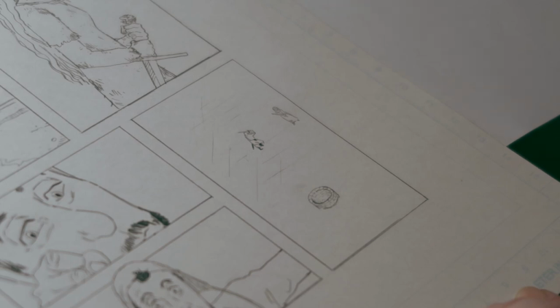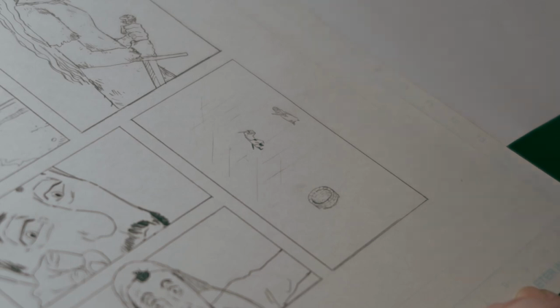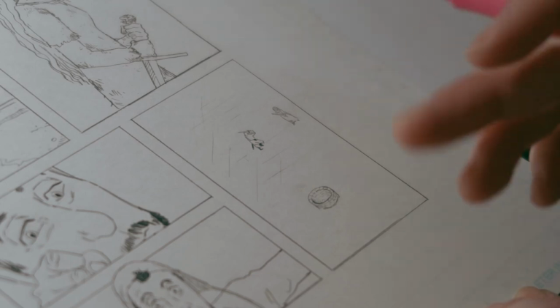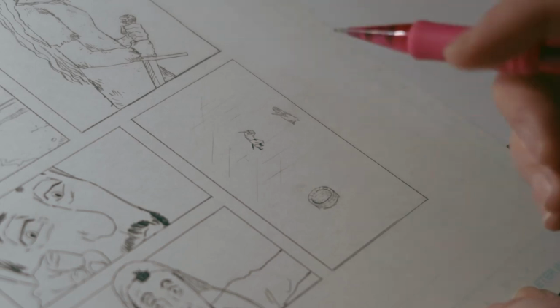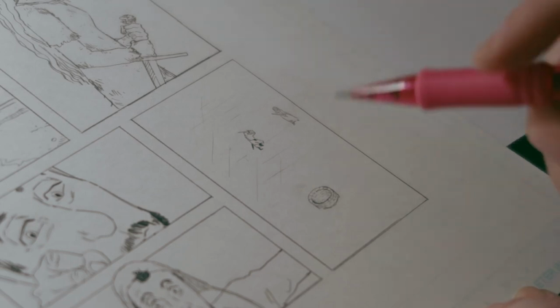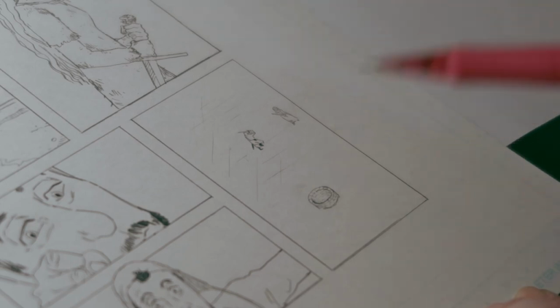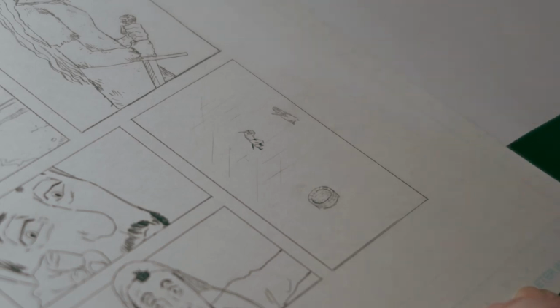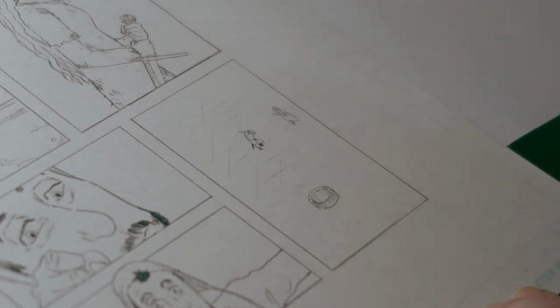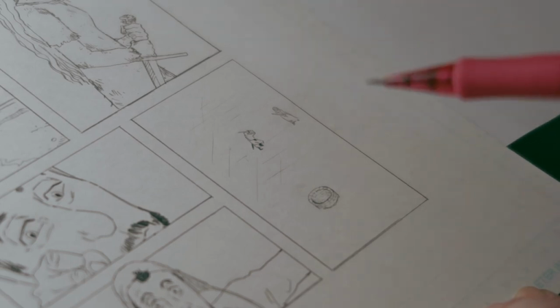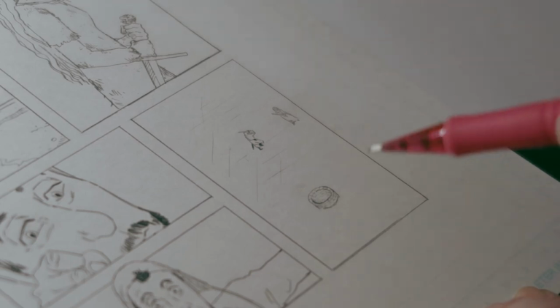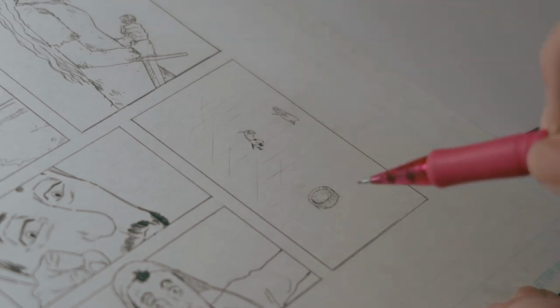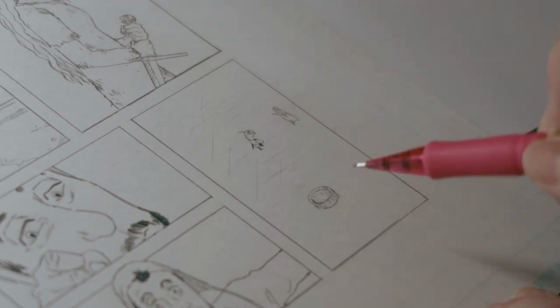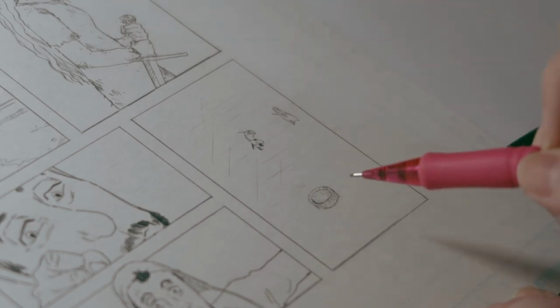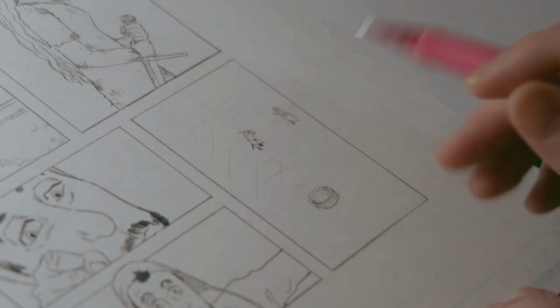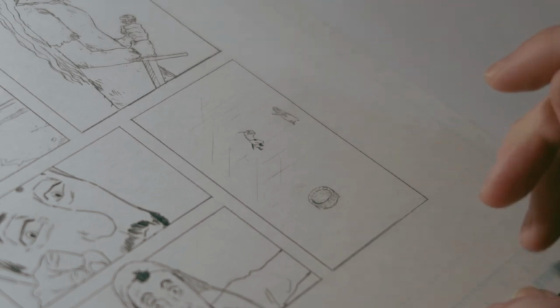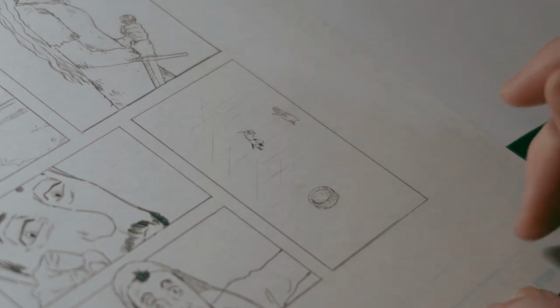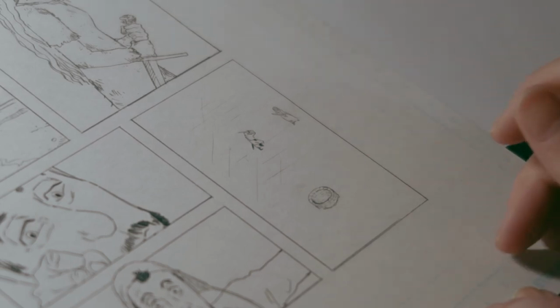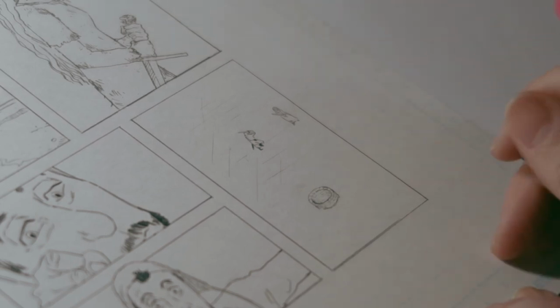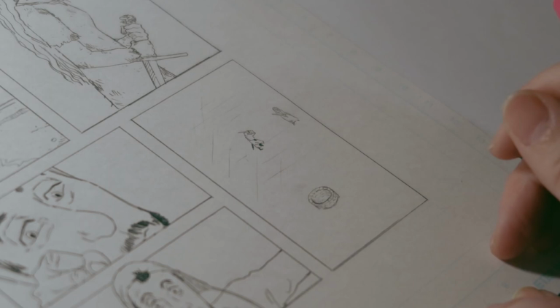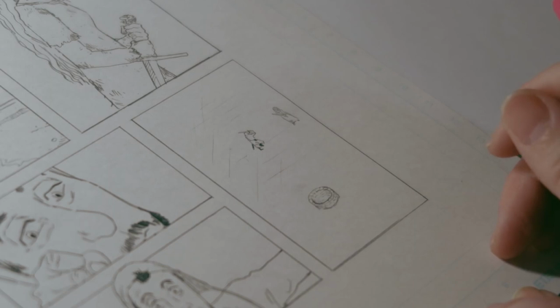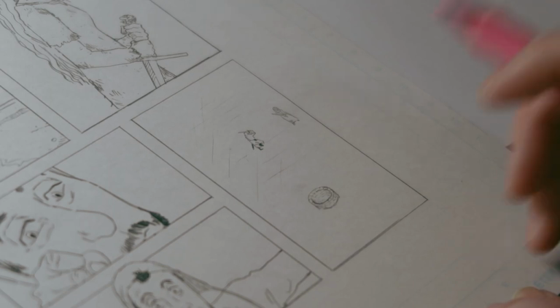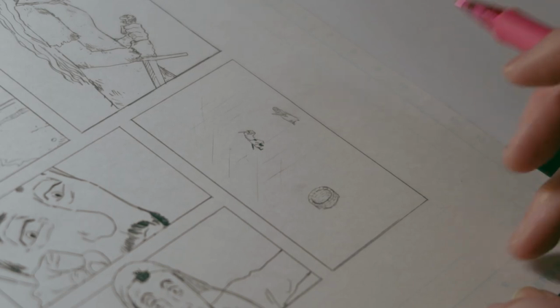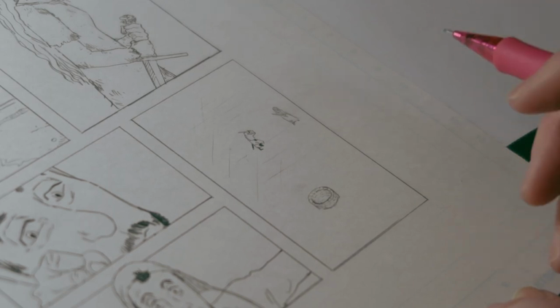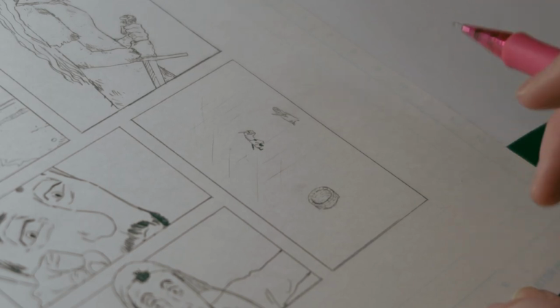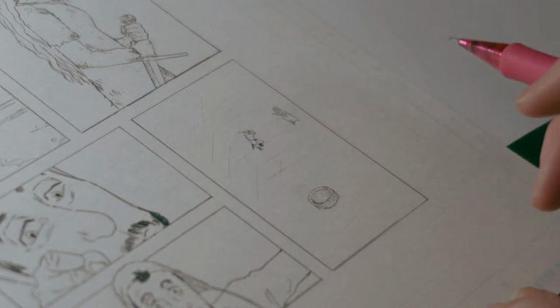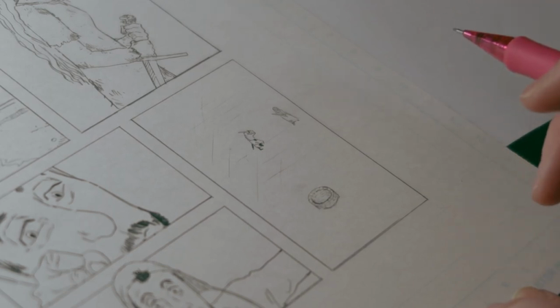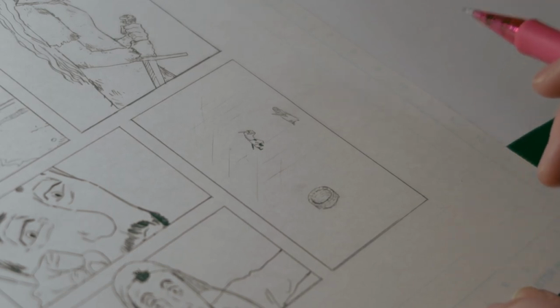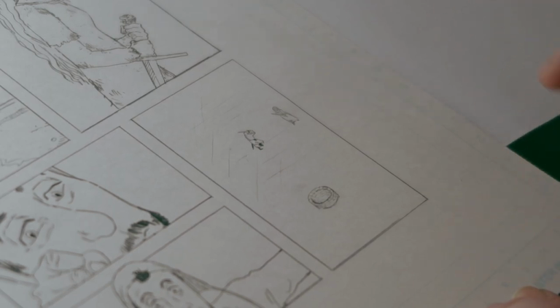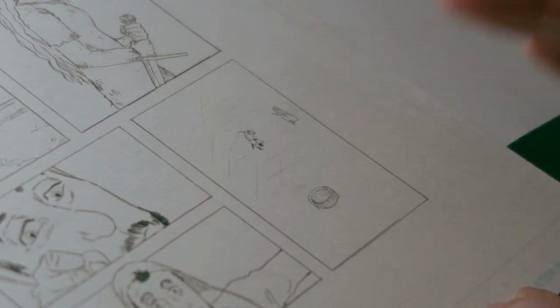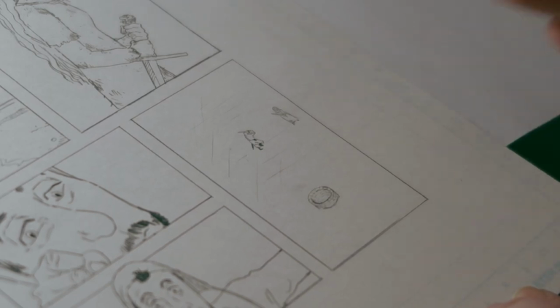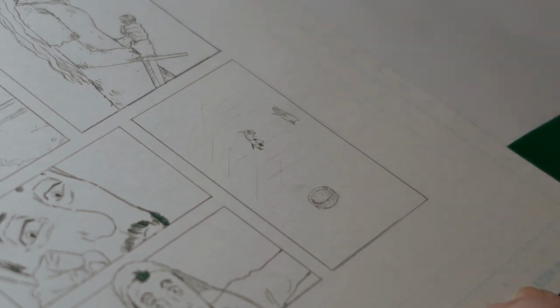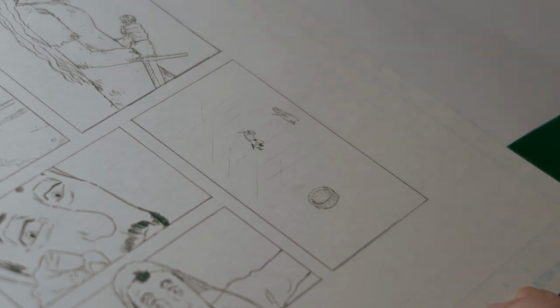I used to worry about perfection, but I'm getting a lot better about not sticking to perfection at this early stage in the production.